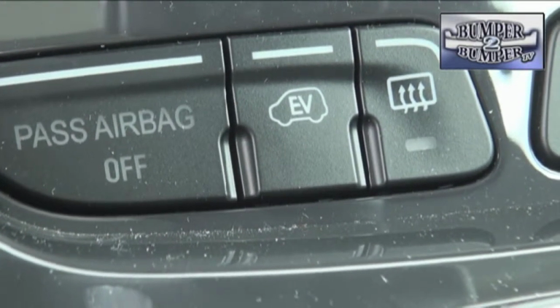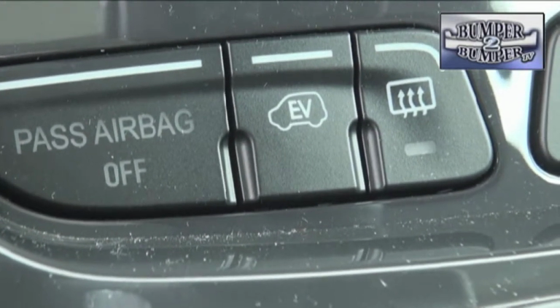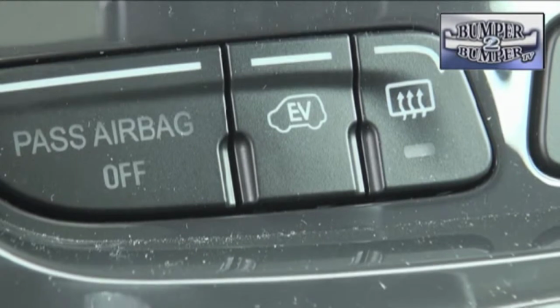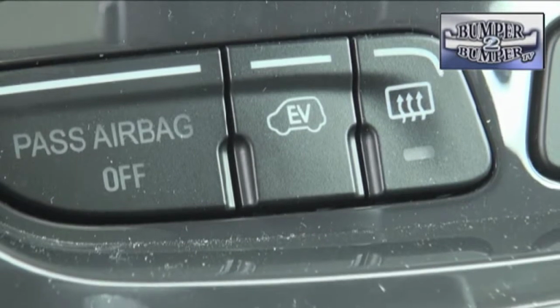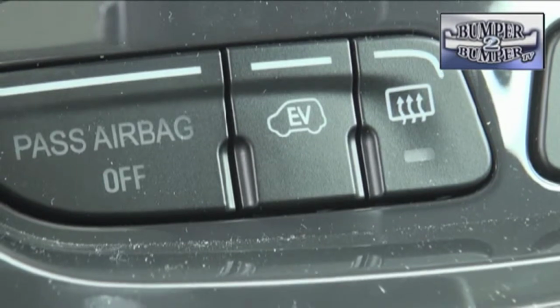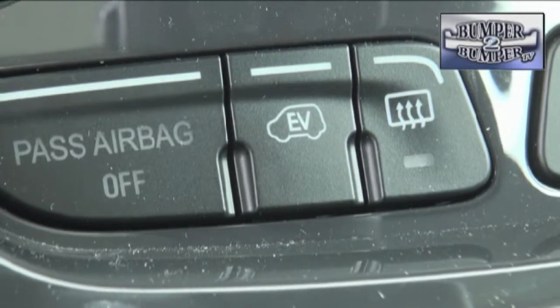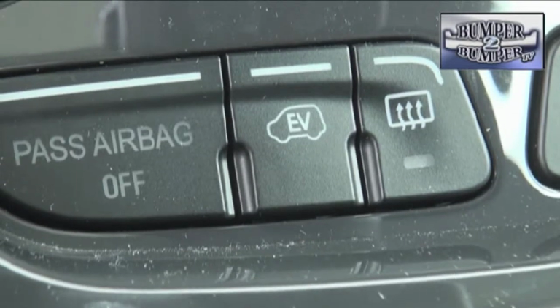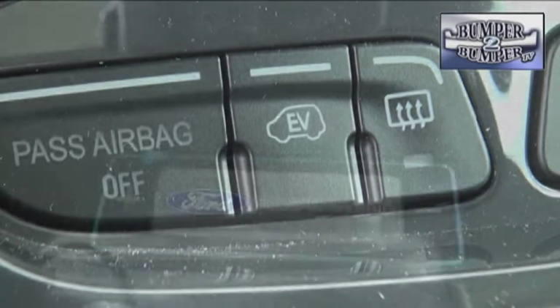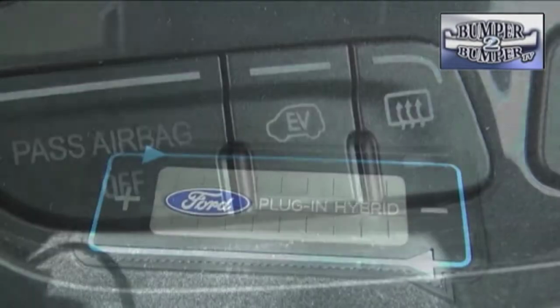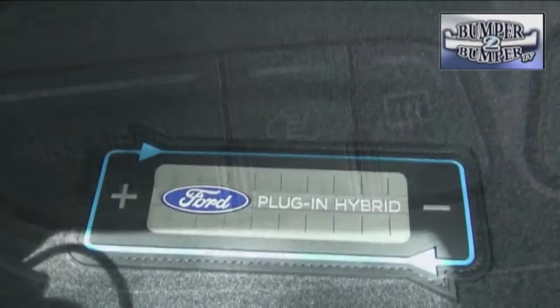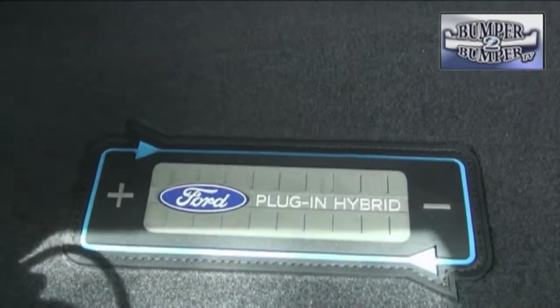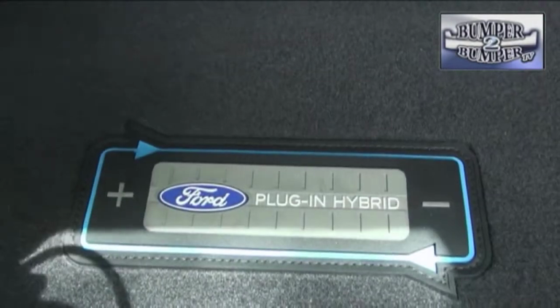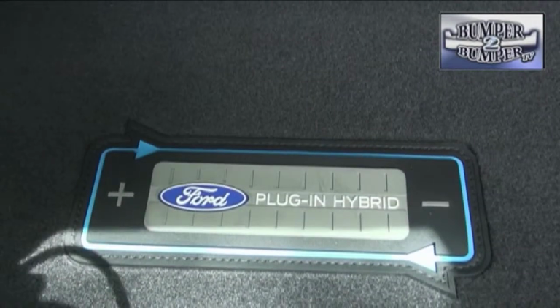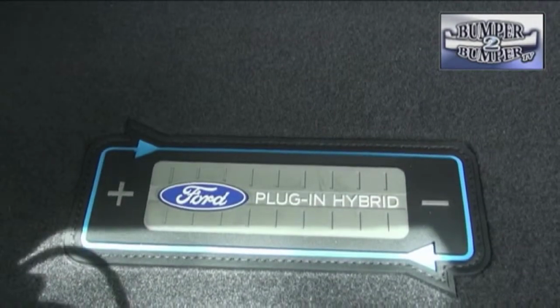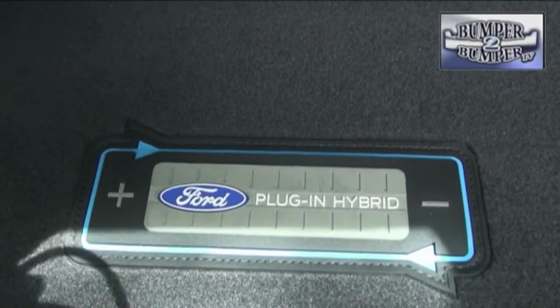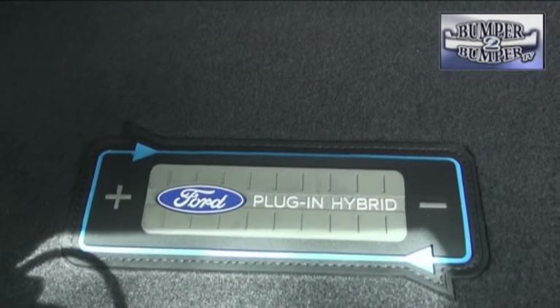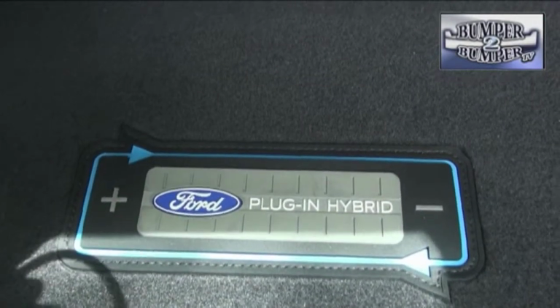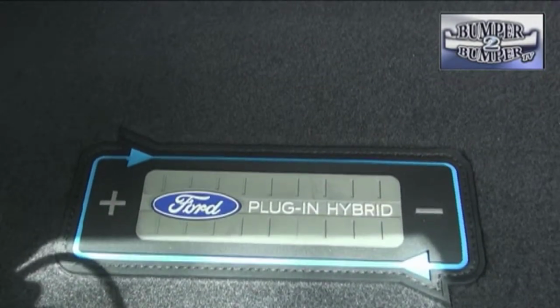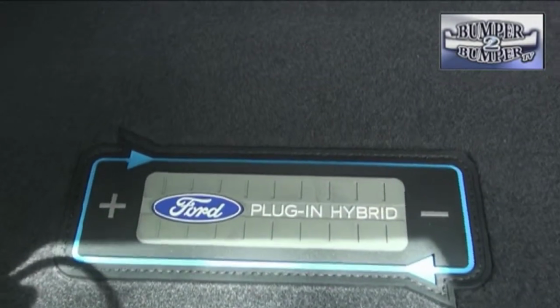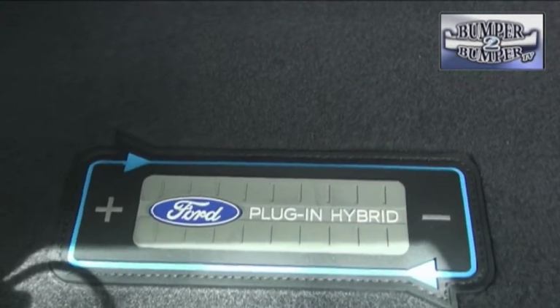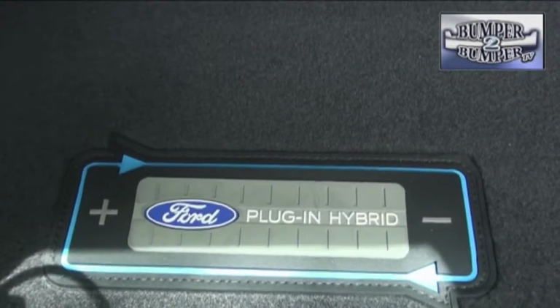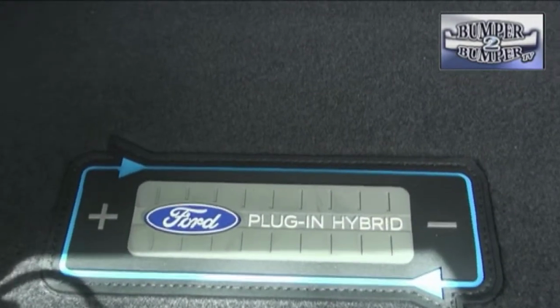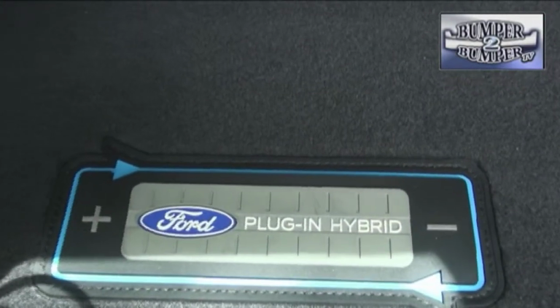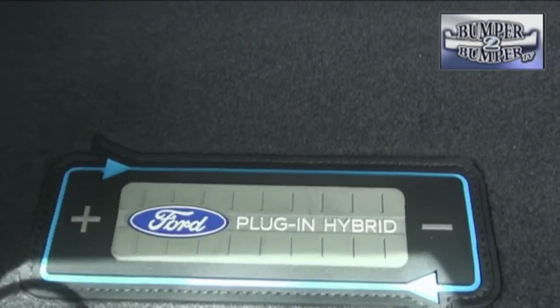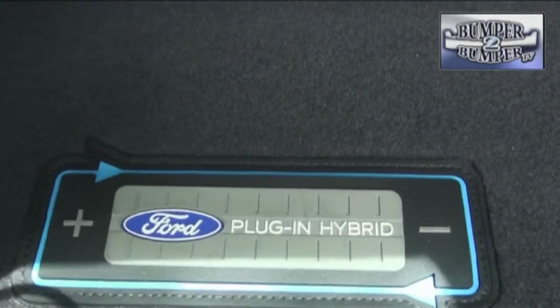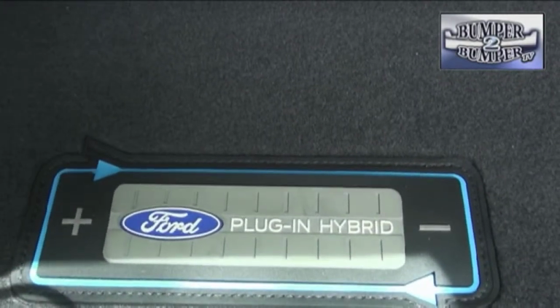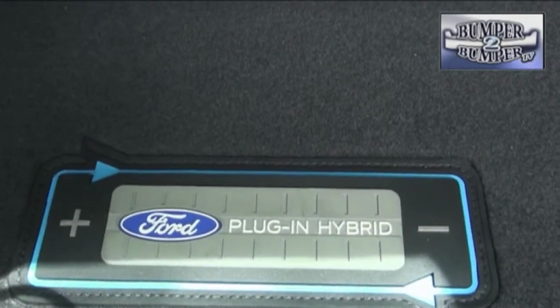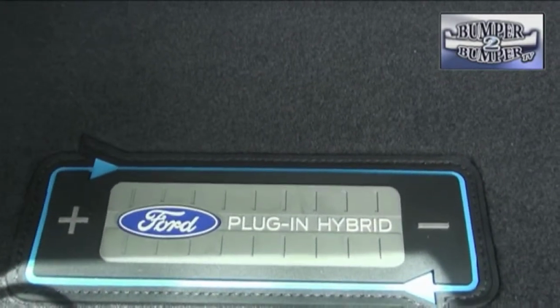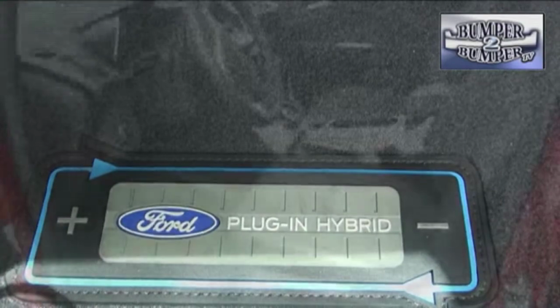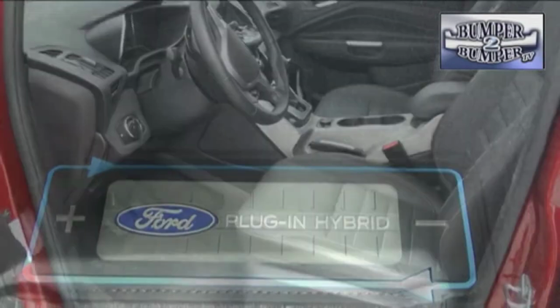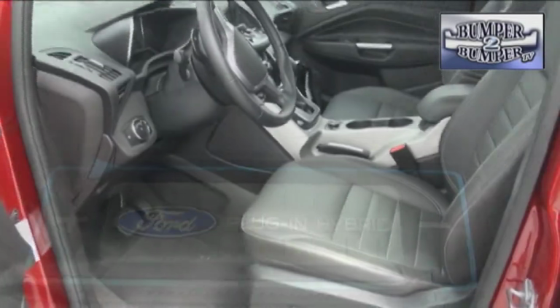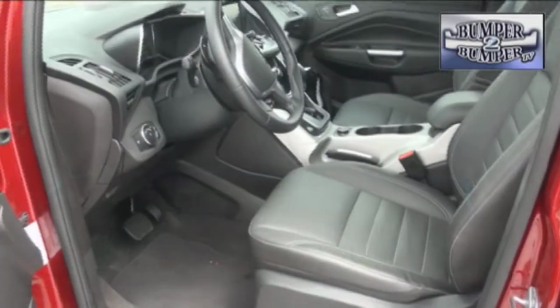We were disappointed that in full electric mode, the C-MAX only has a range of 19 miles. That is where better battery technology needs to become a priority.